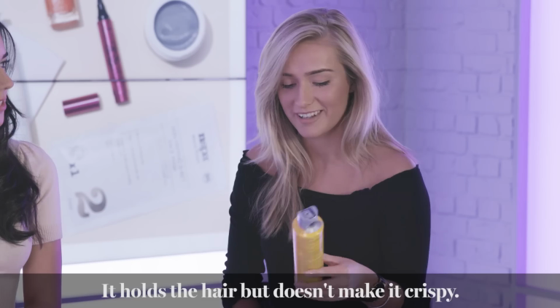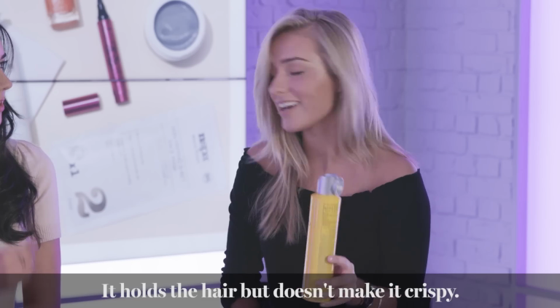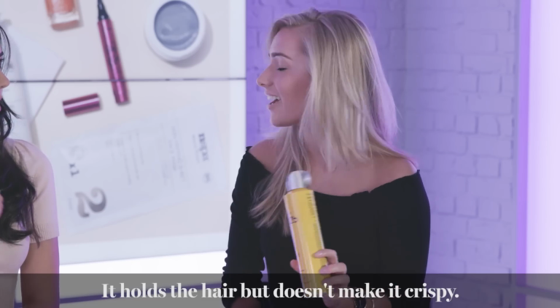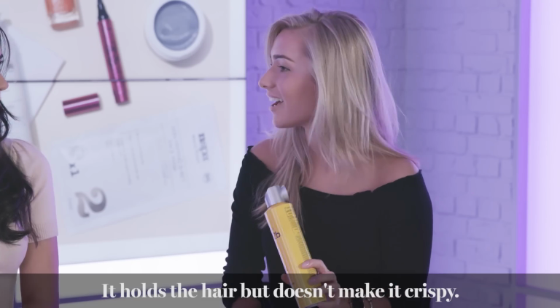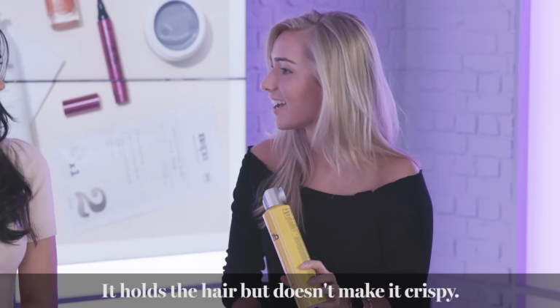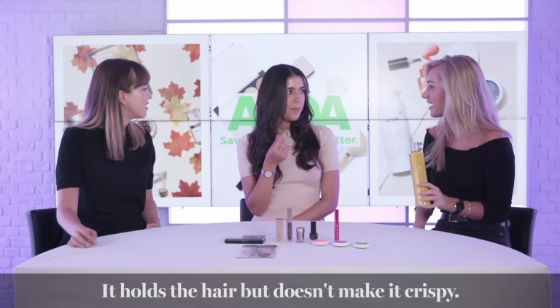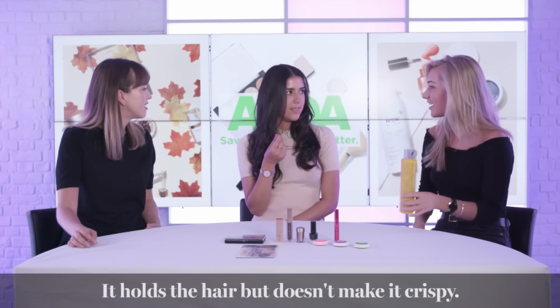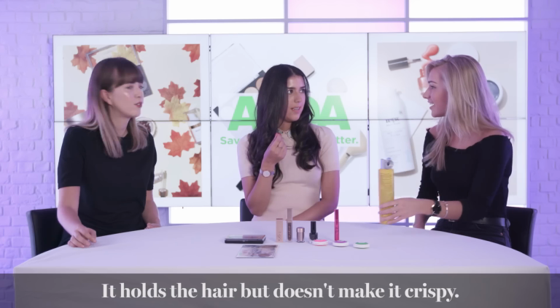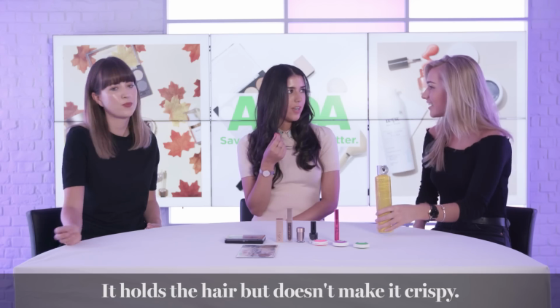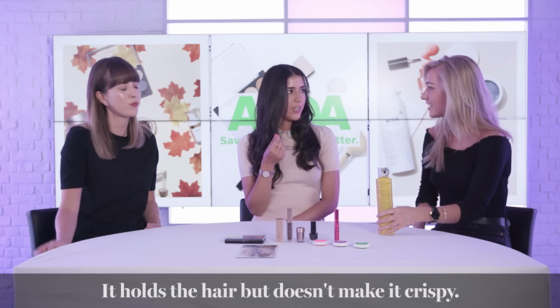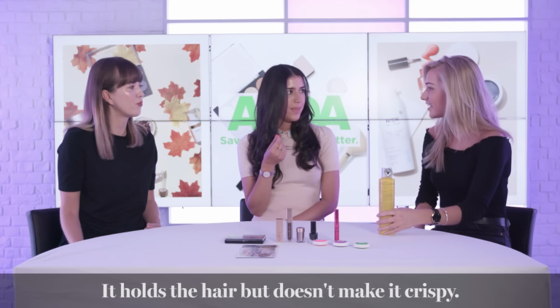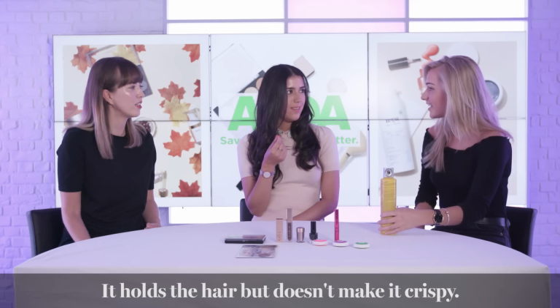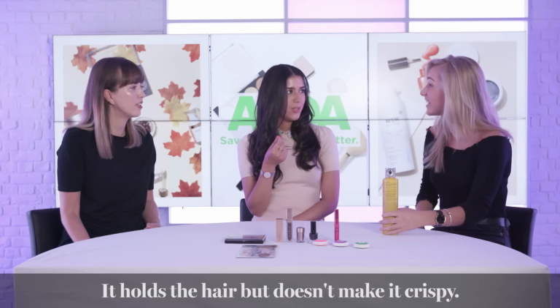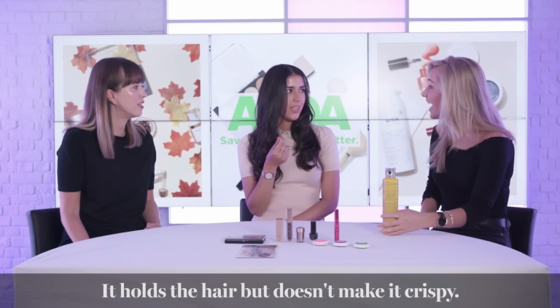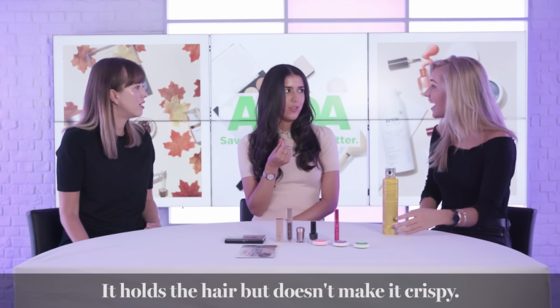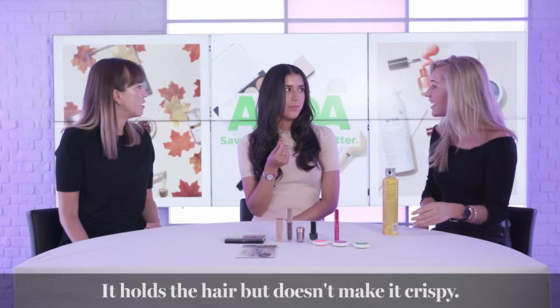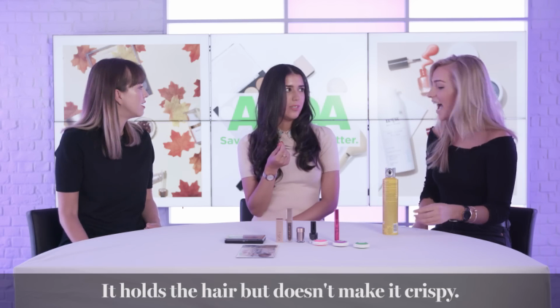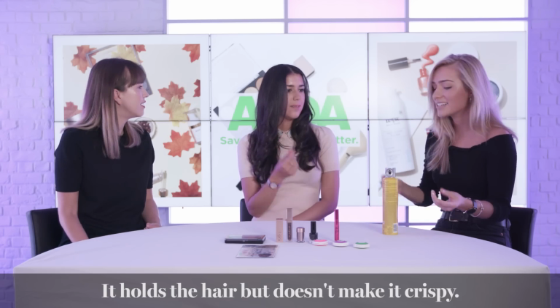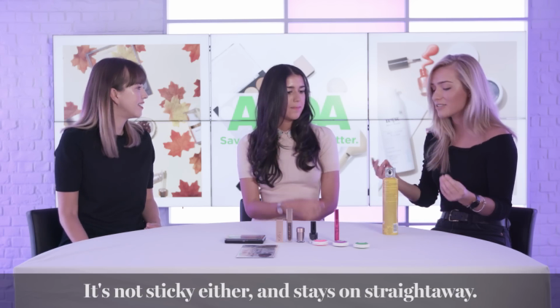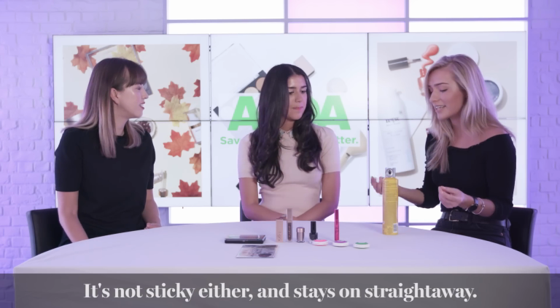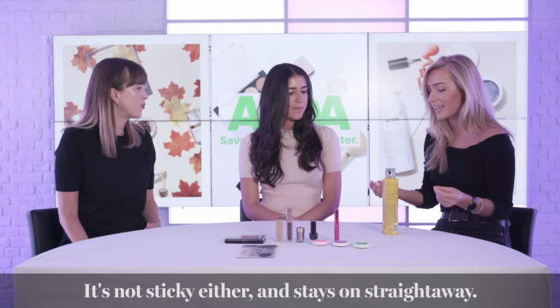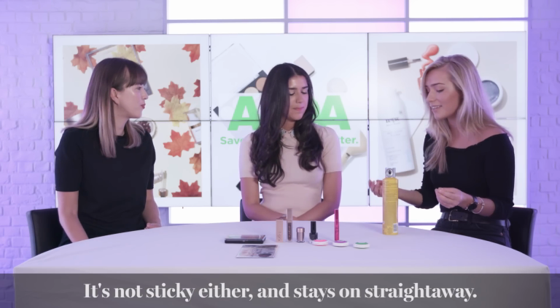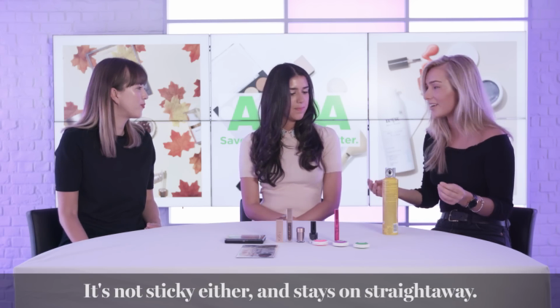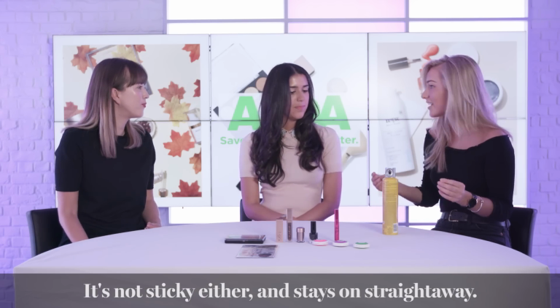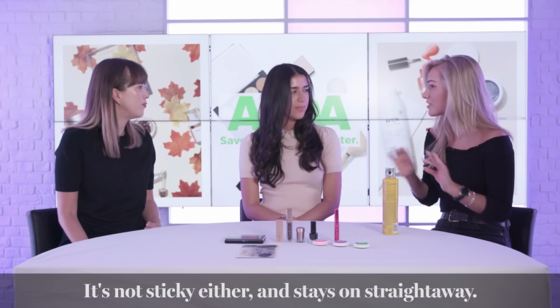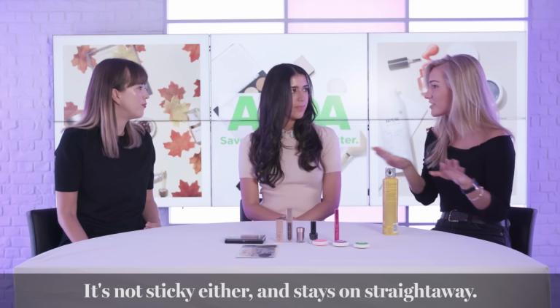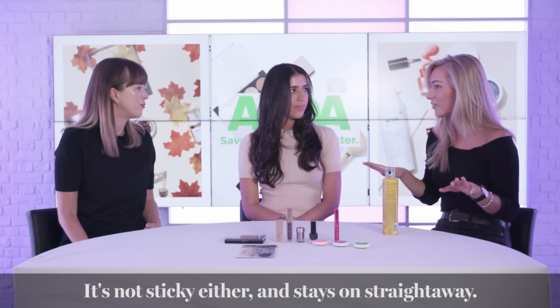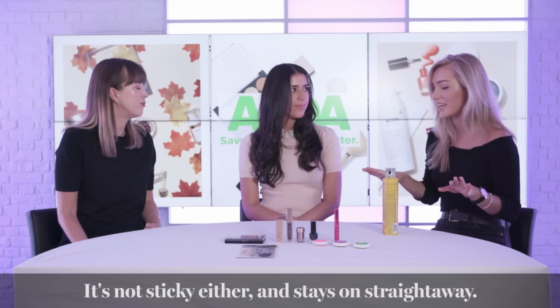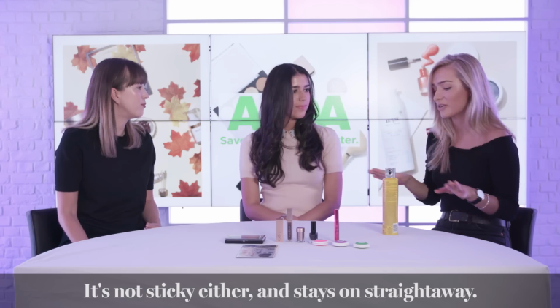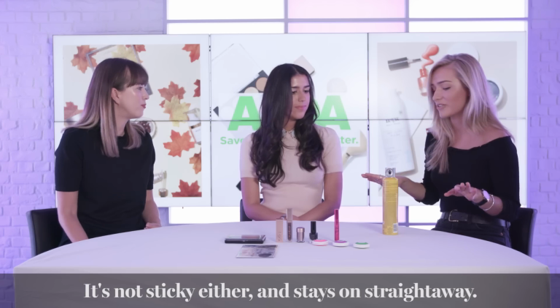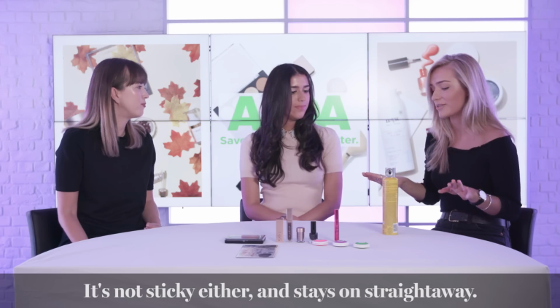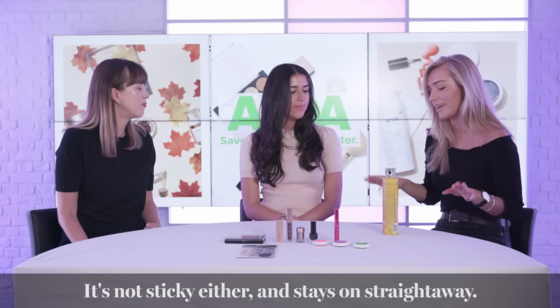It's nice because it holds the hairstyle but it doesn't leave your hair crispy, which I think is really important. And it's not sticky either — once it's on, it's on straight away.